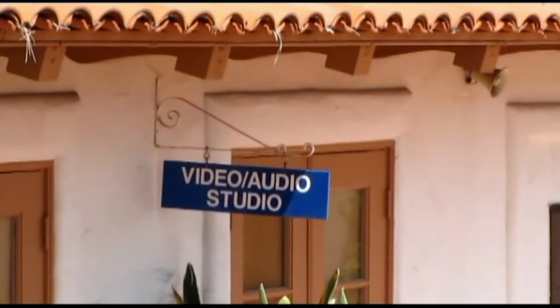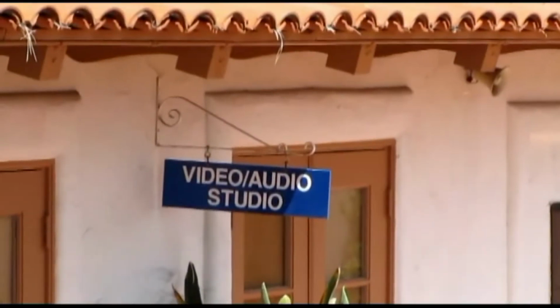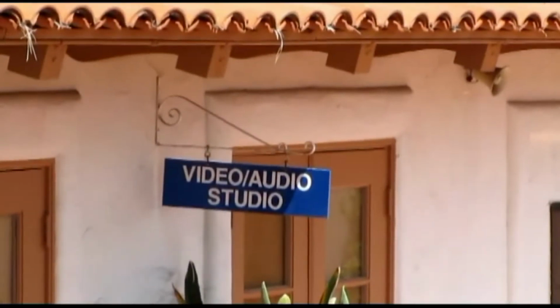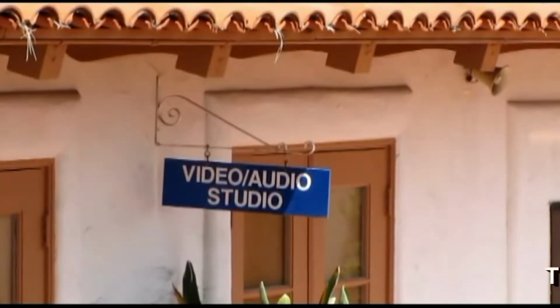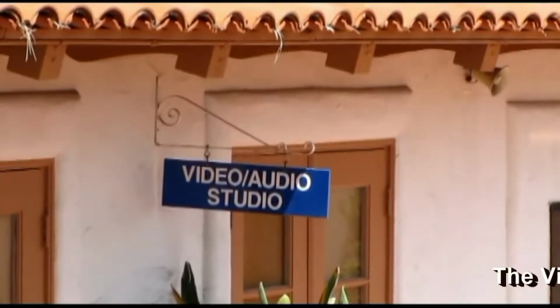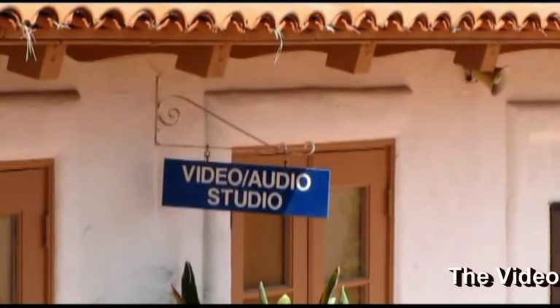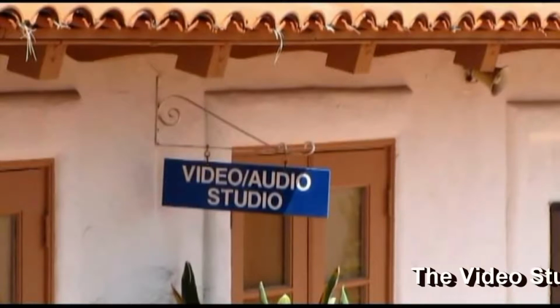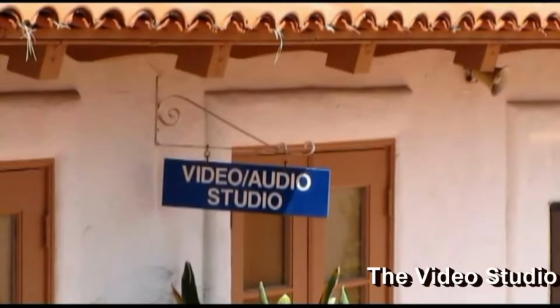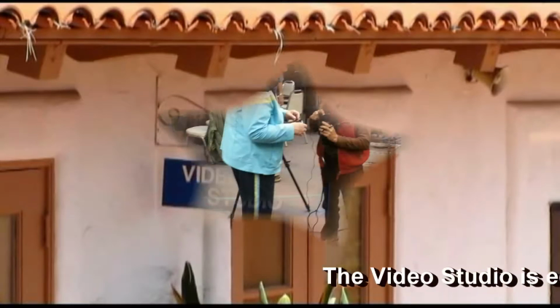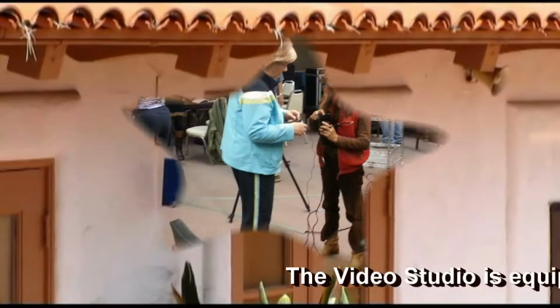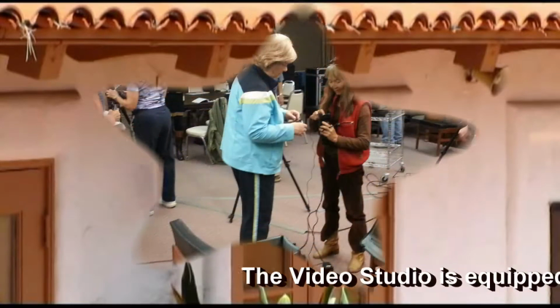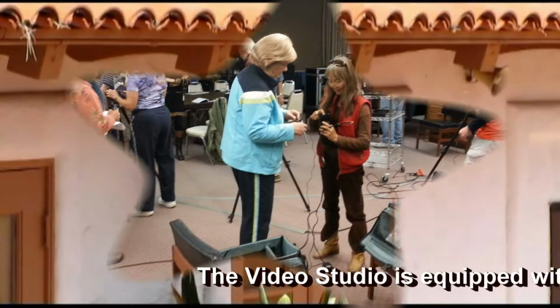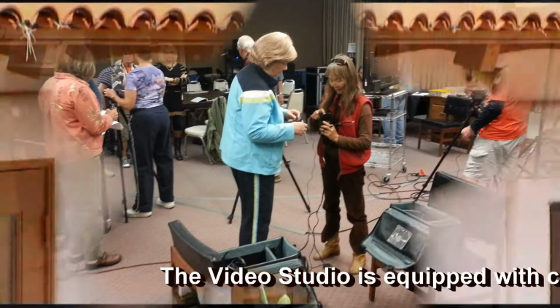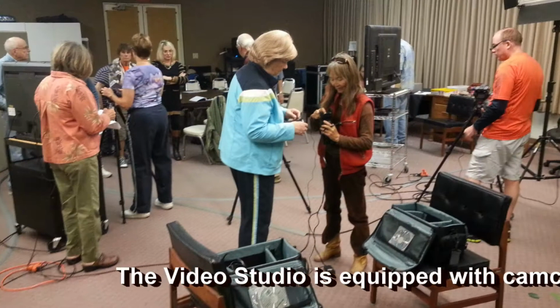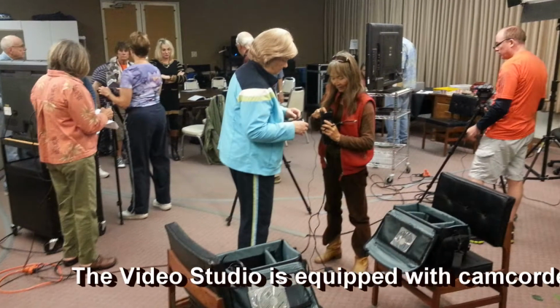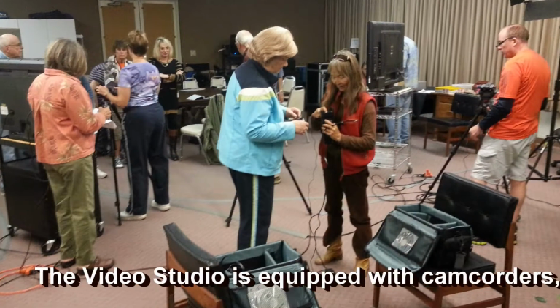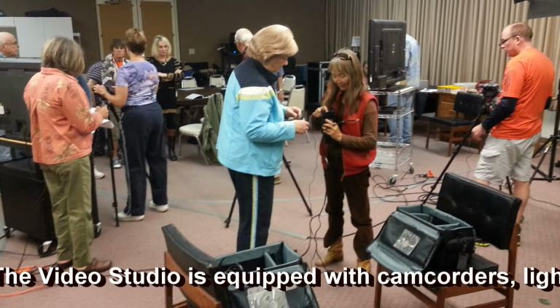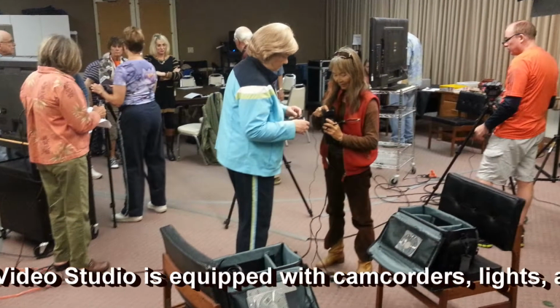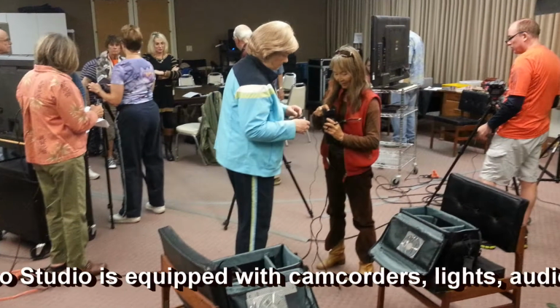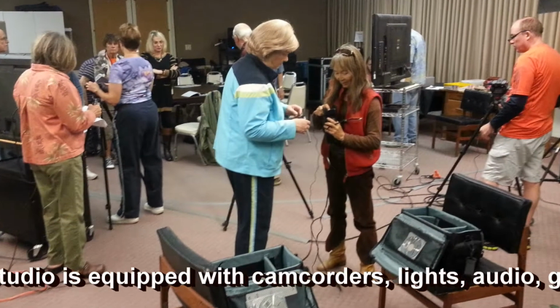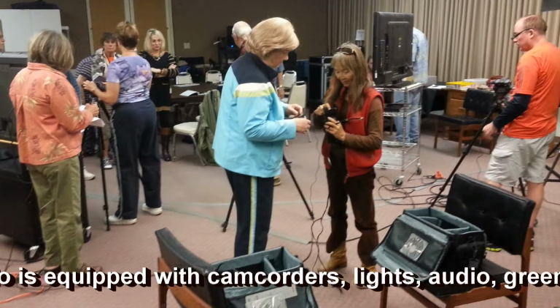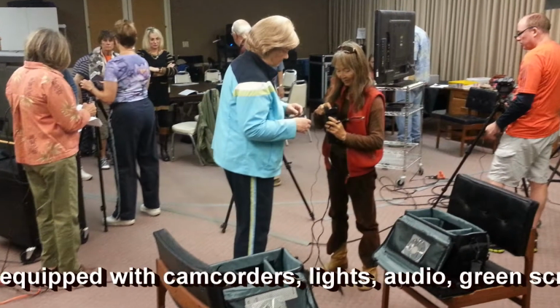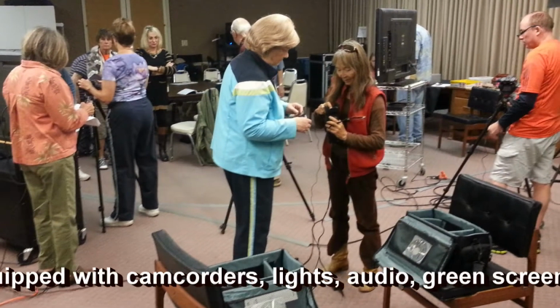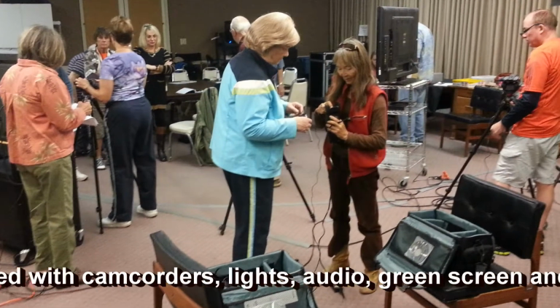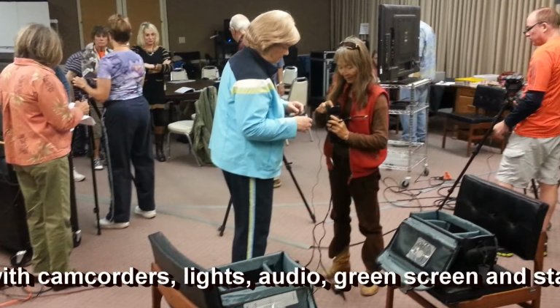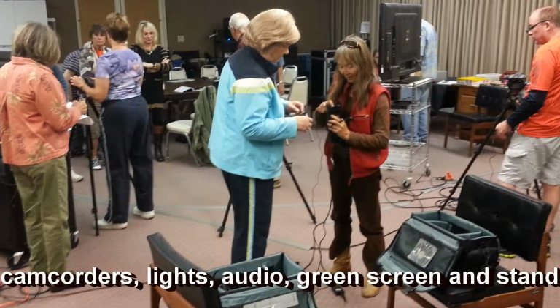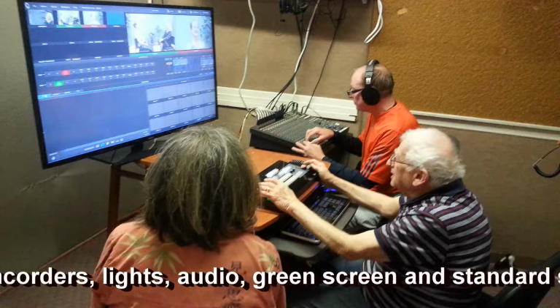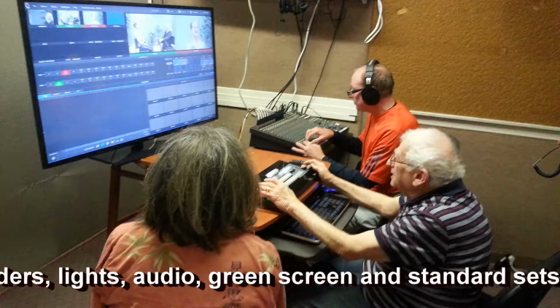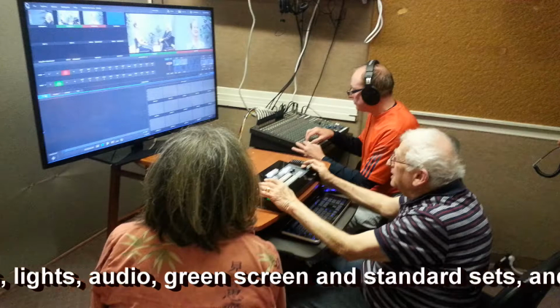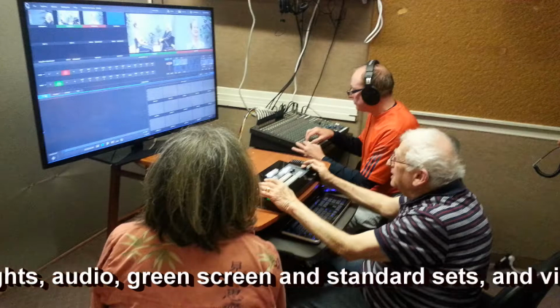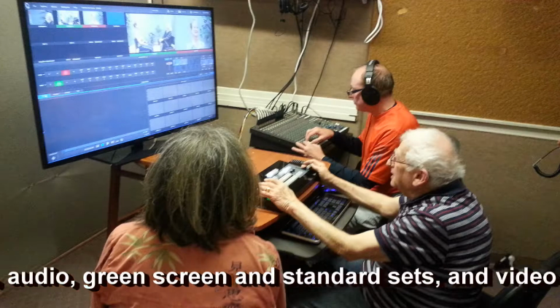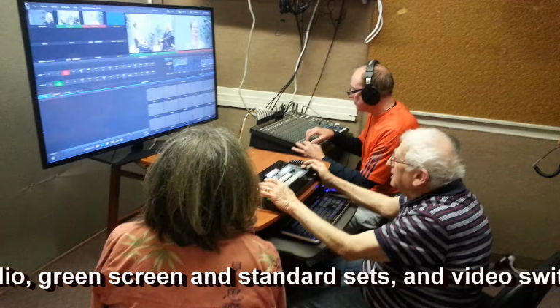The Video Studio is equipped with camcorders, lights, audio, green screen and standard sets, and a video switcher.